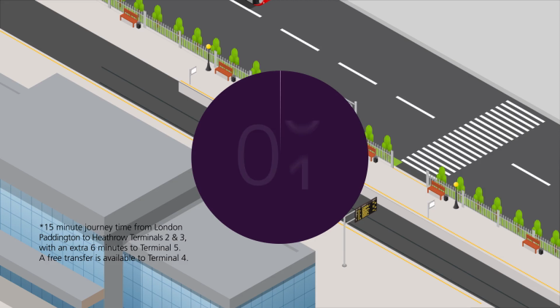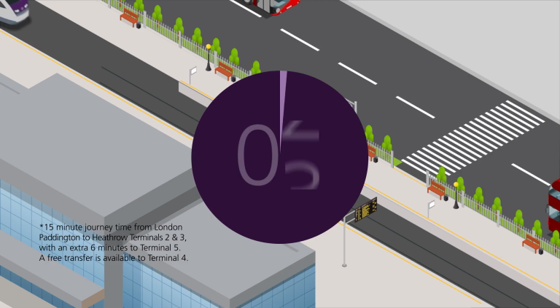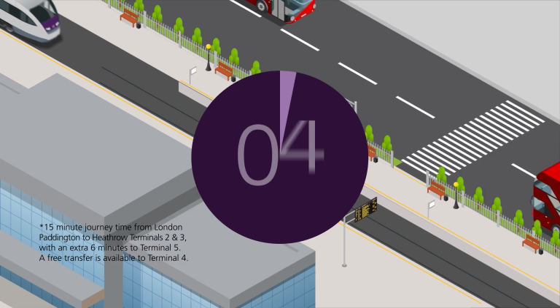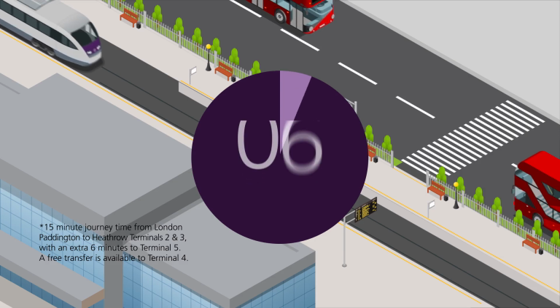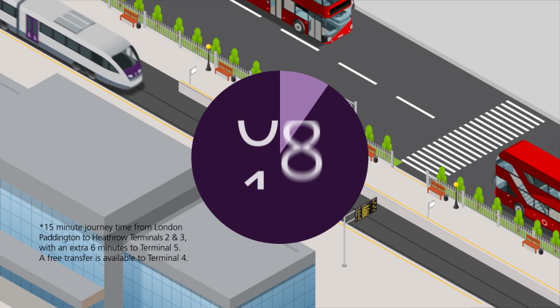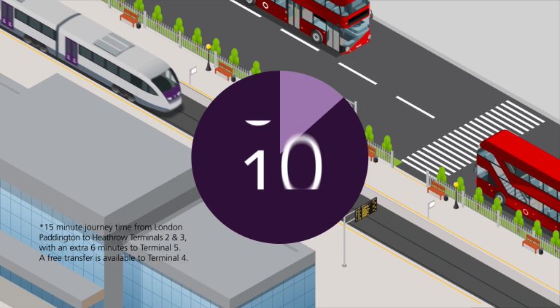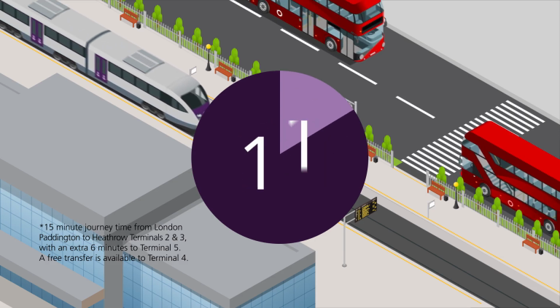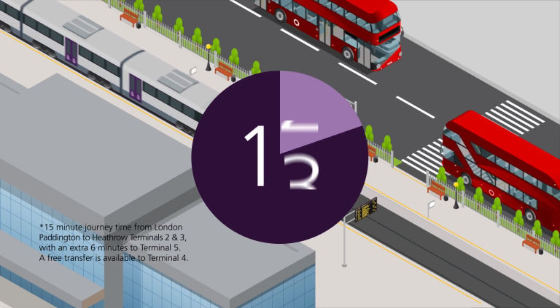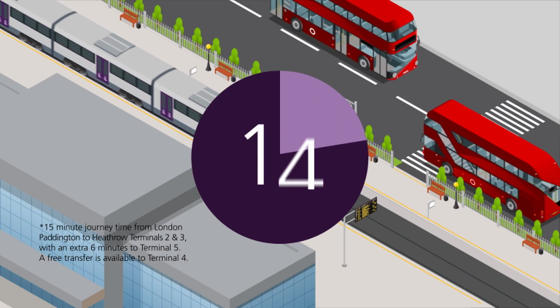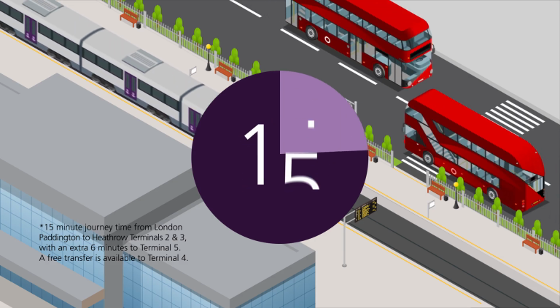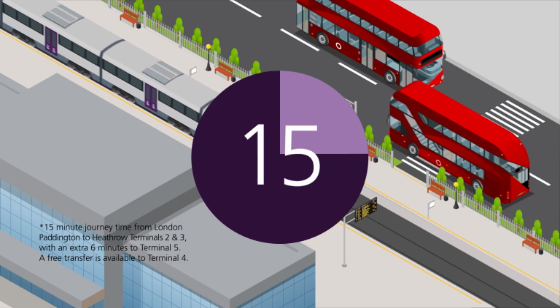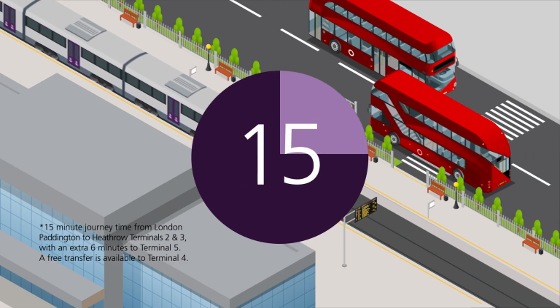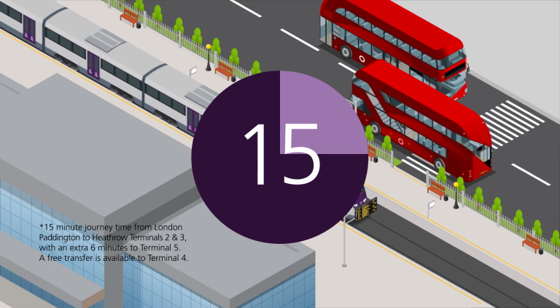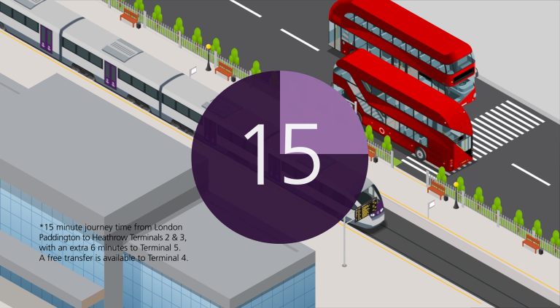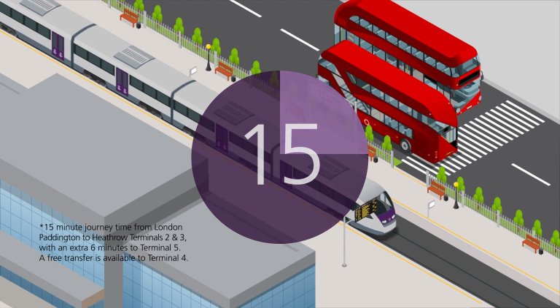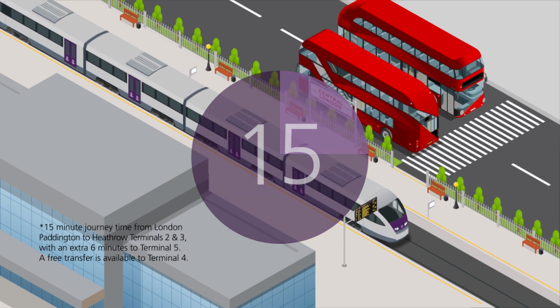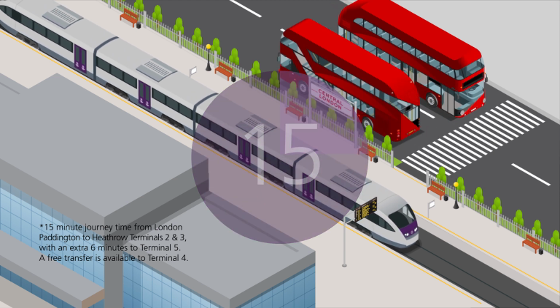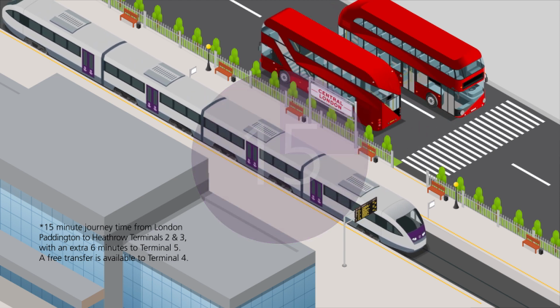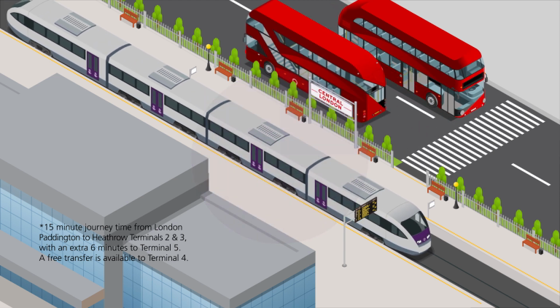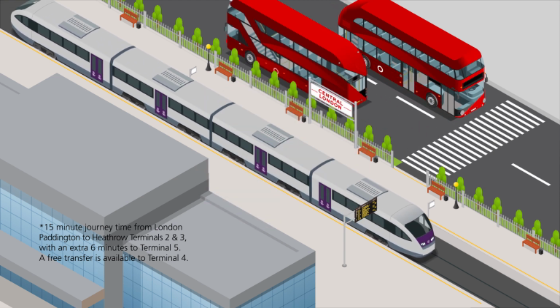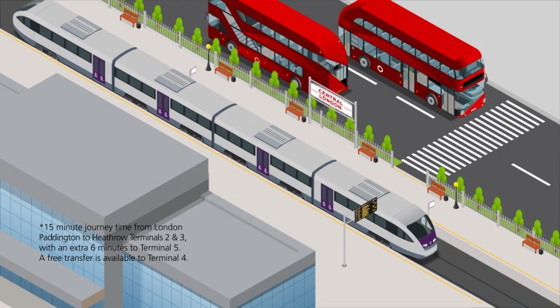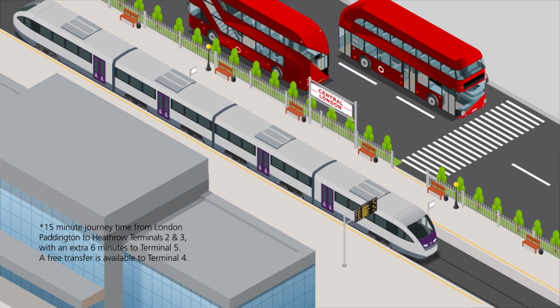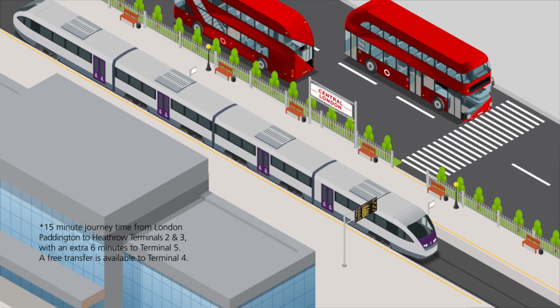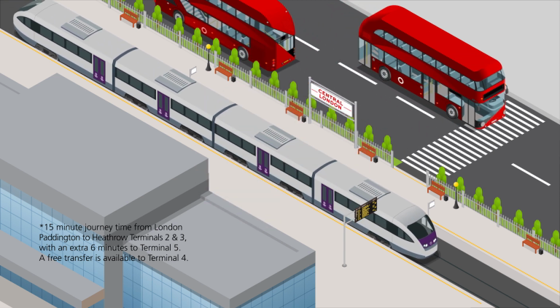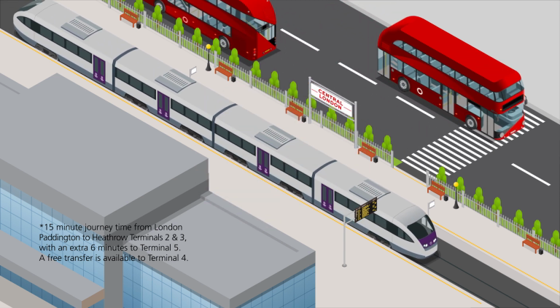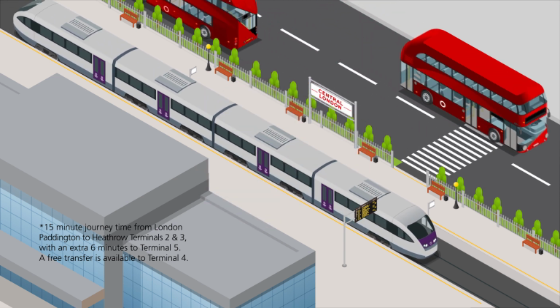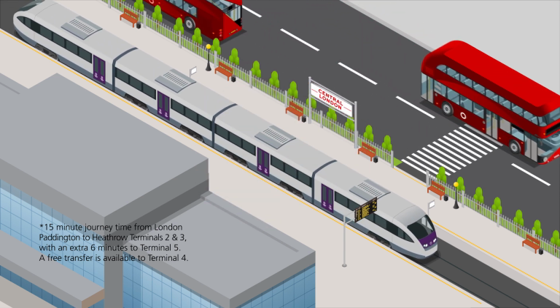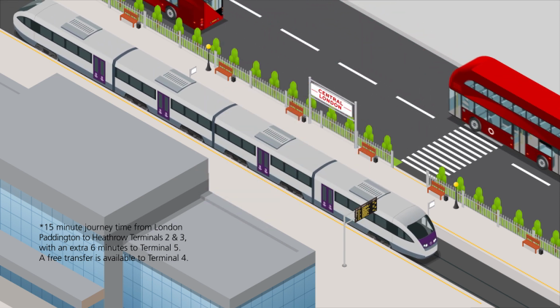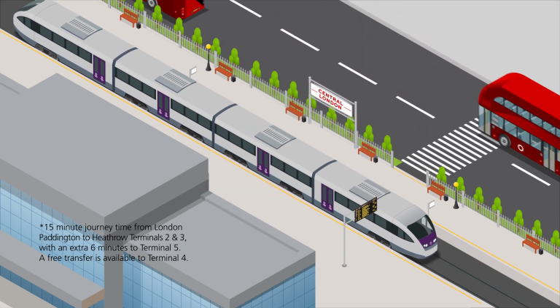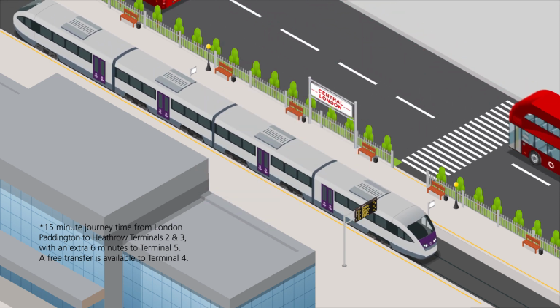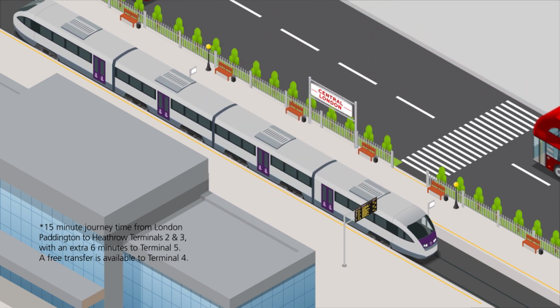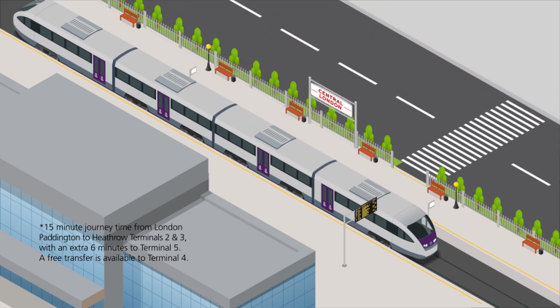With Central London only 15 minutes away, Heathrow Express is the fastest way to travel.